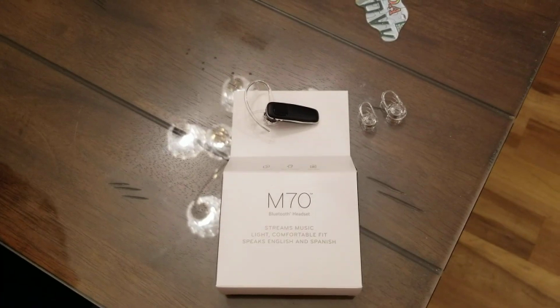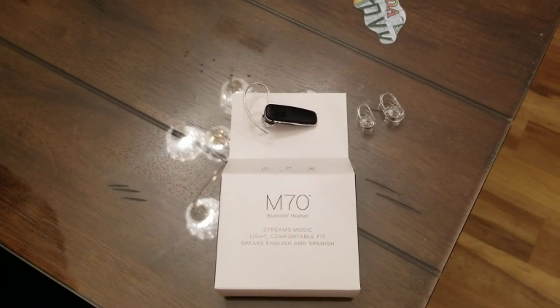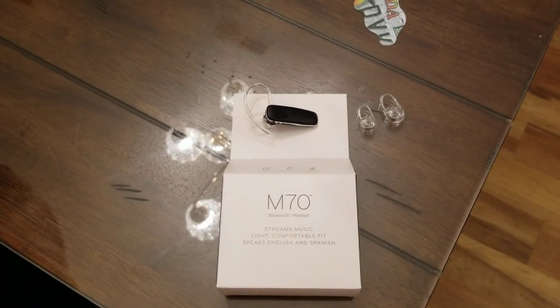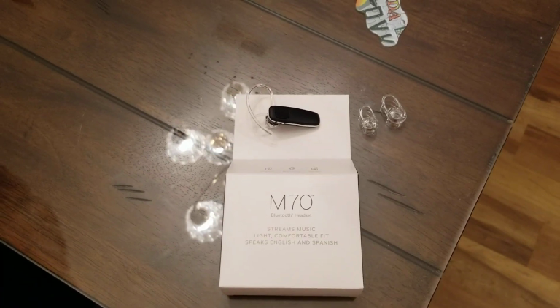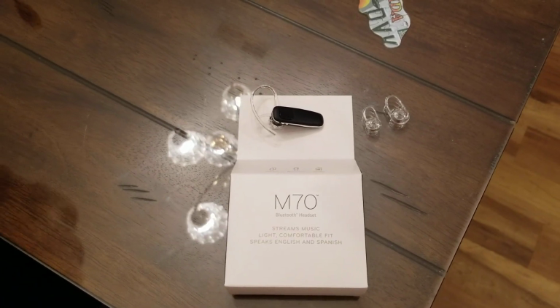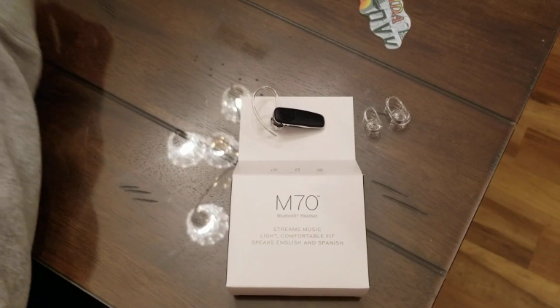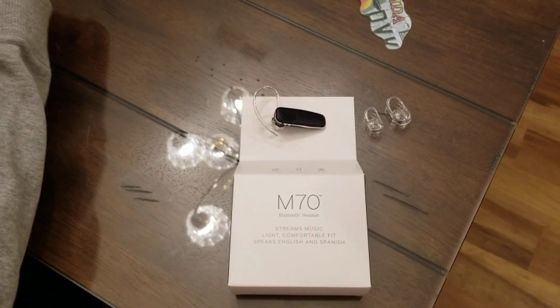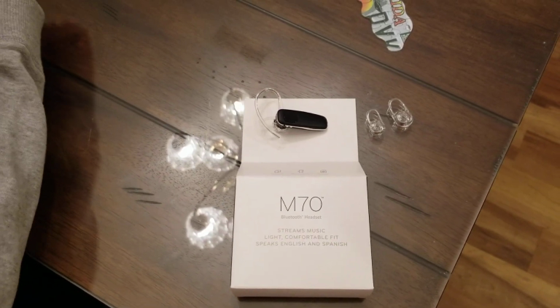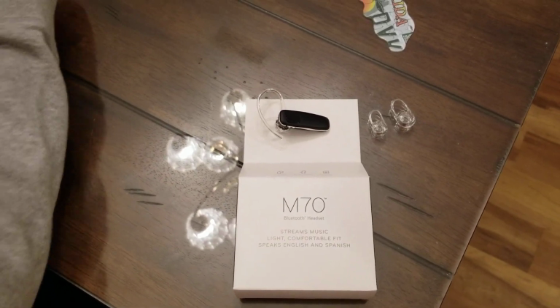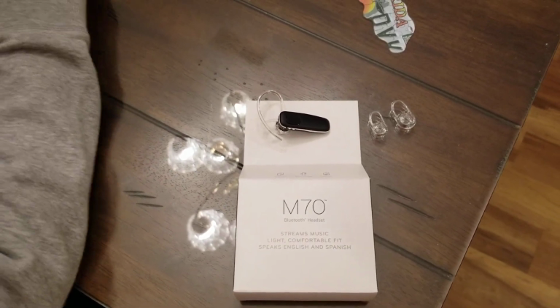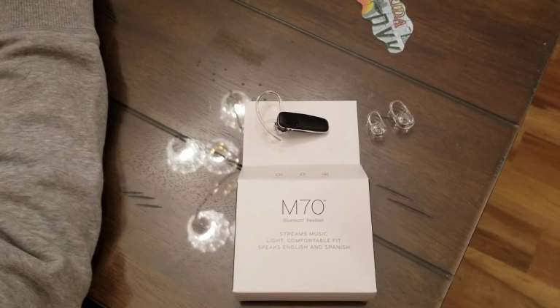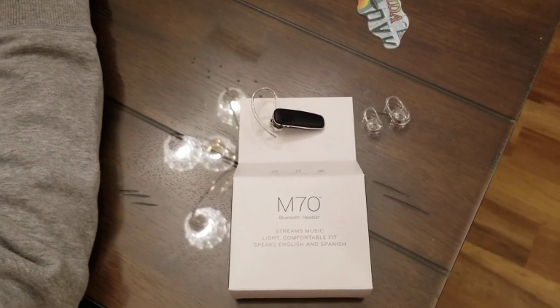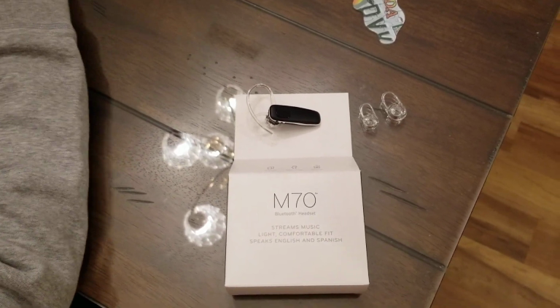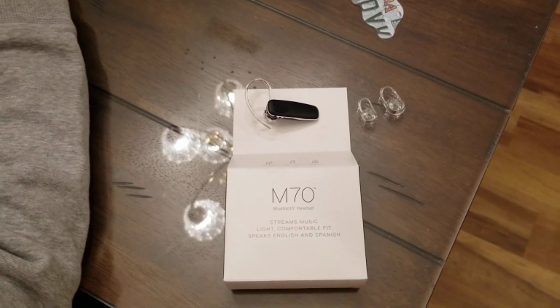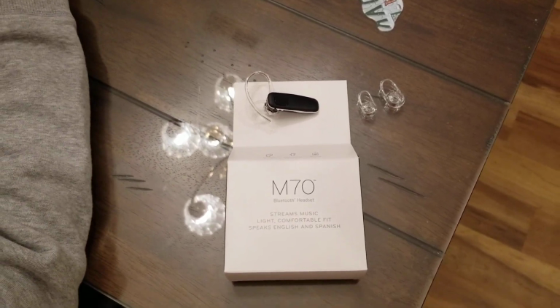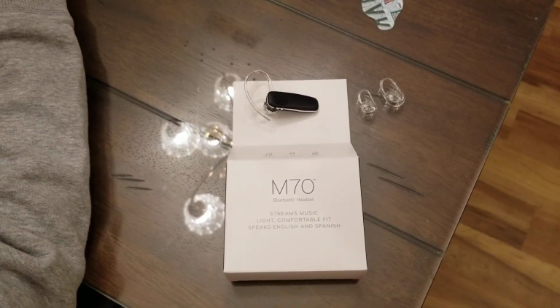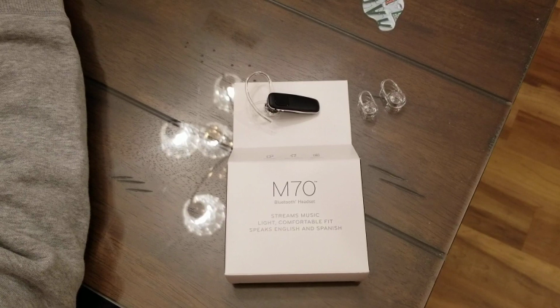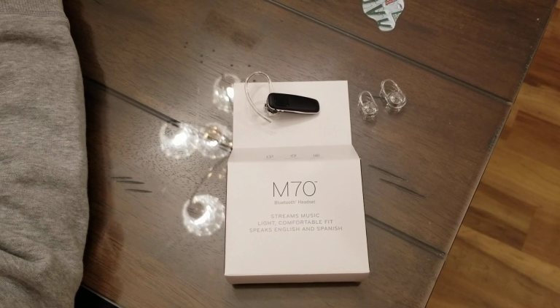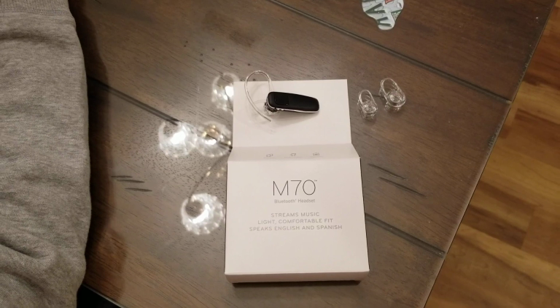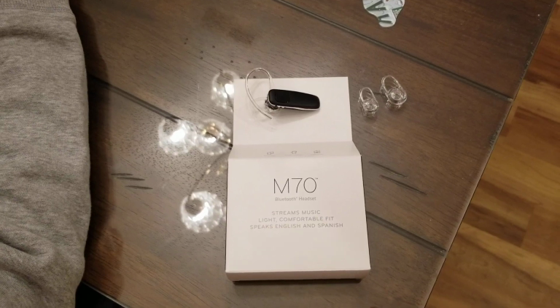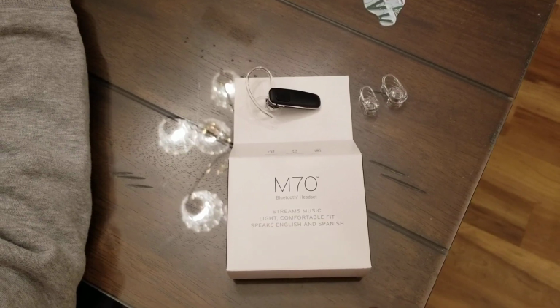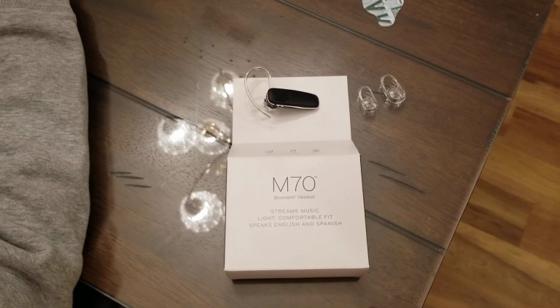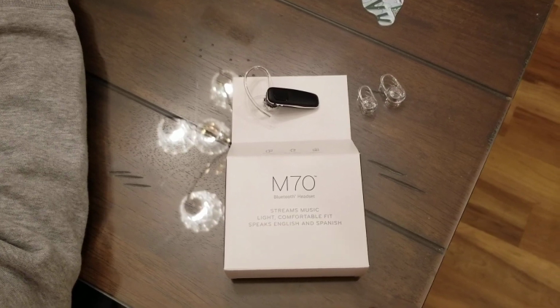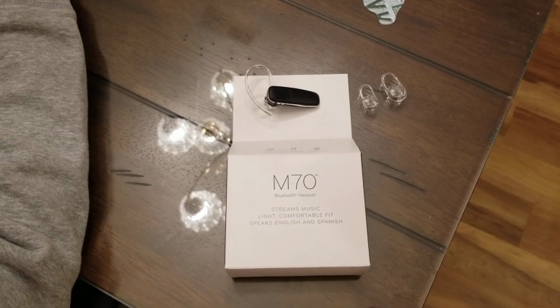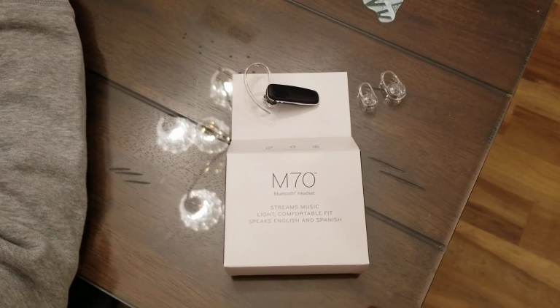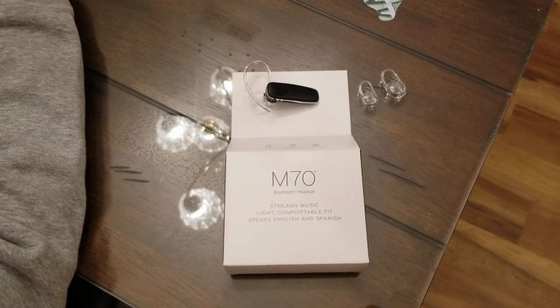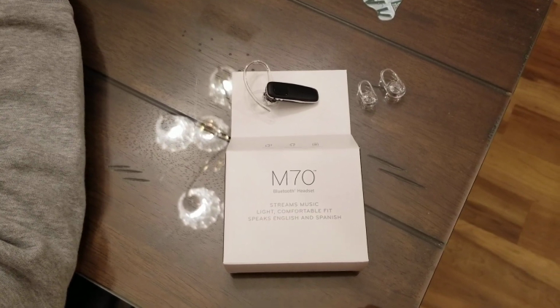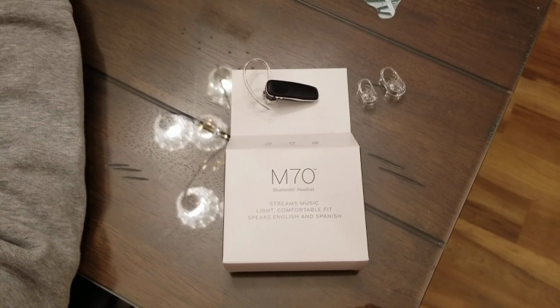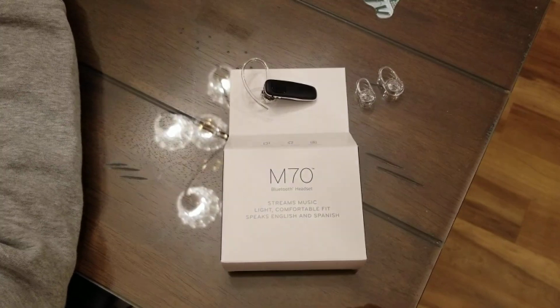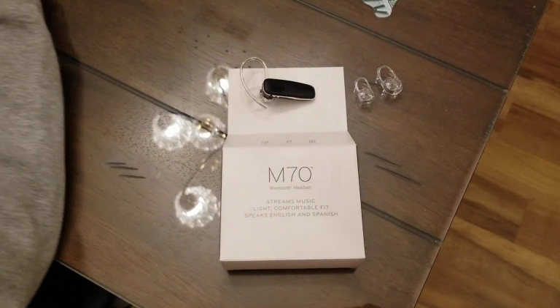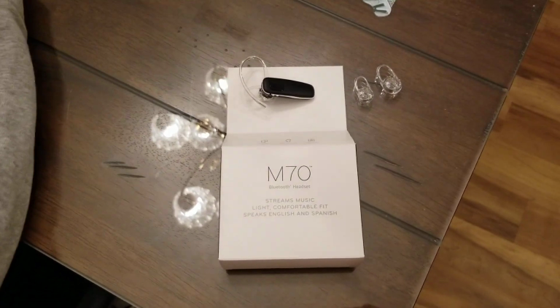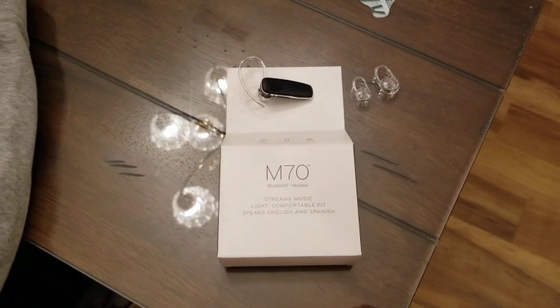Hey YouTube! Got another video review for you today. This one is on the Plantronics M70 Bluetooth headset.